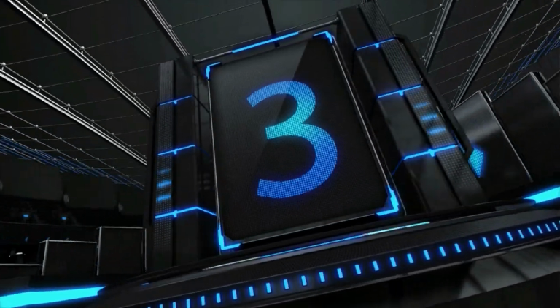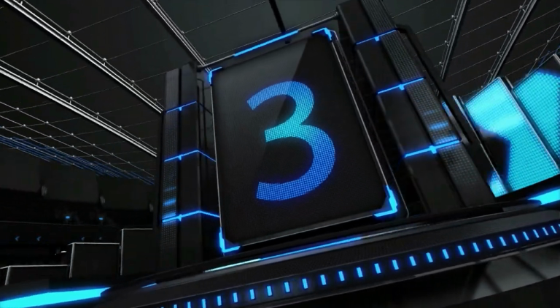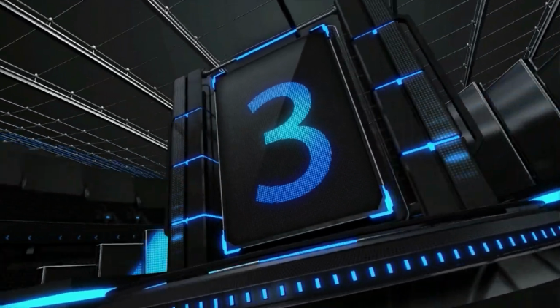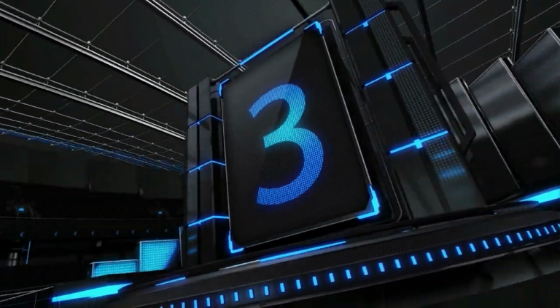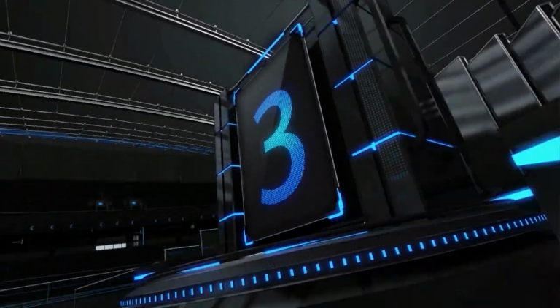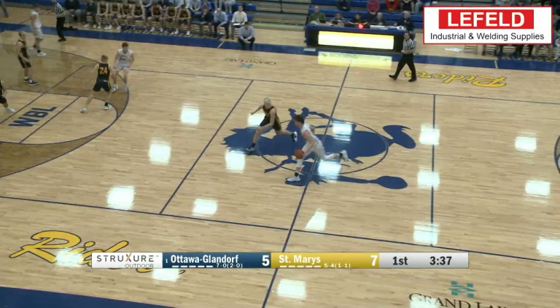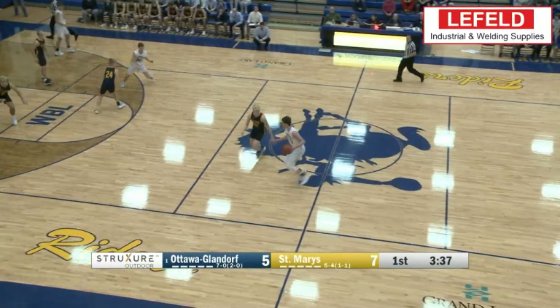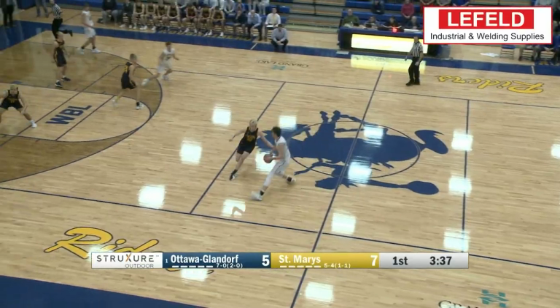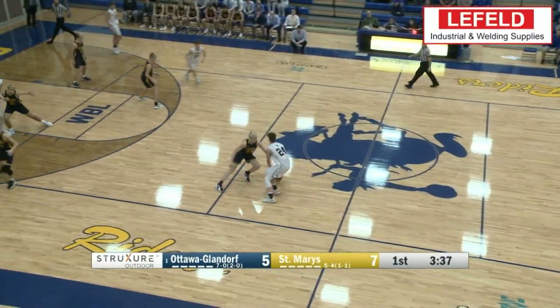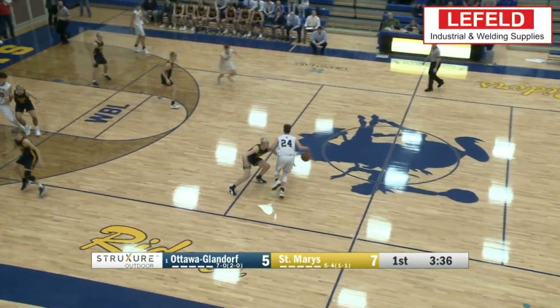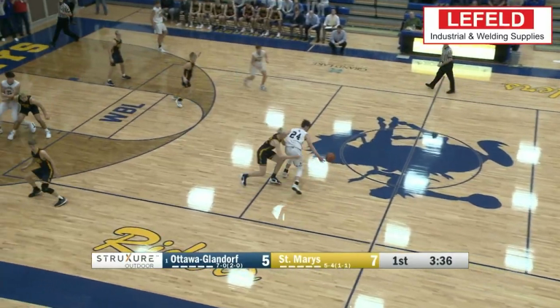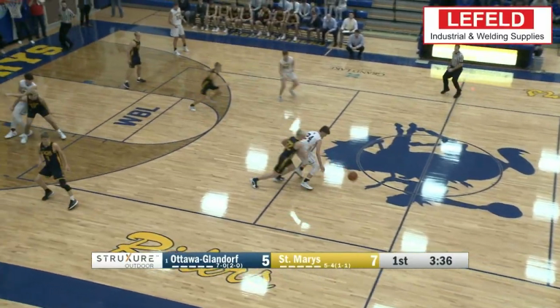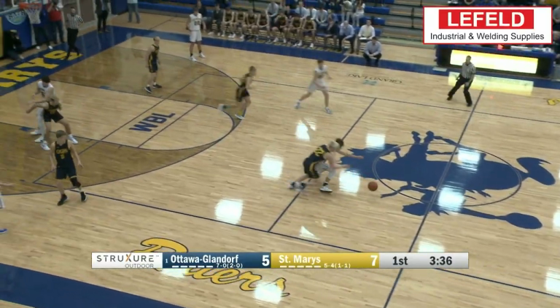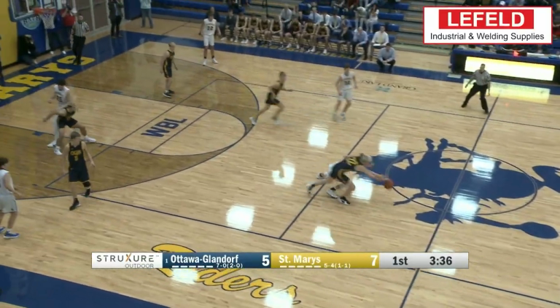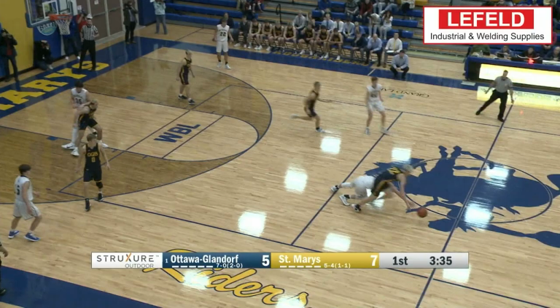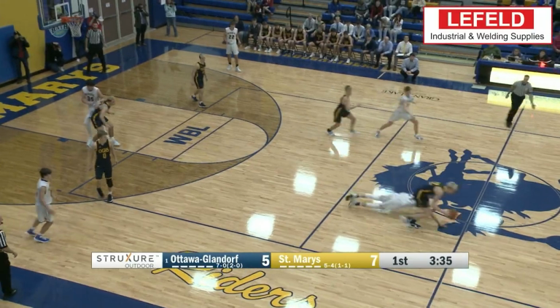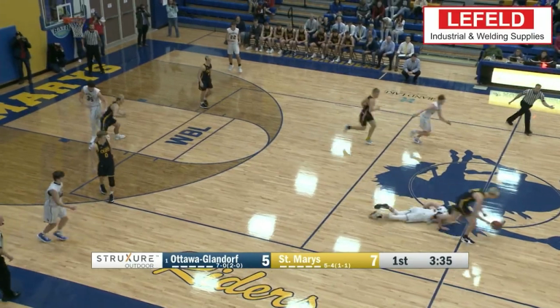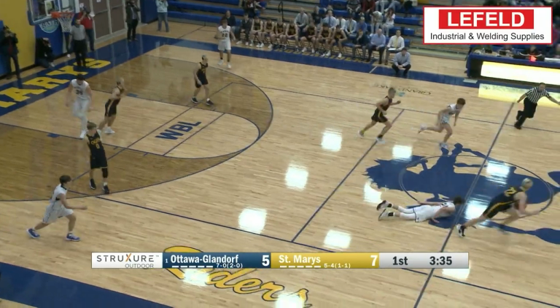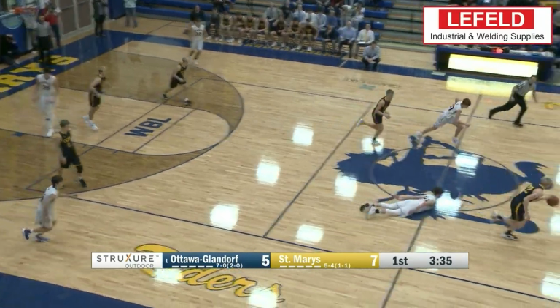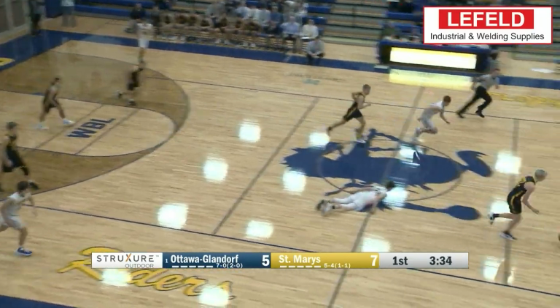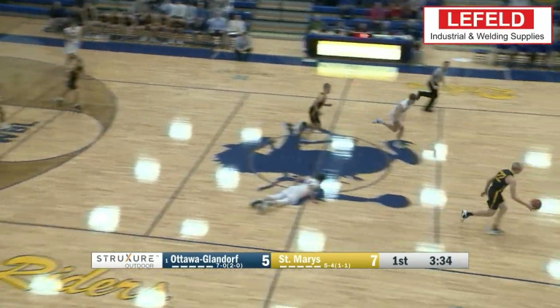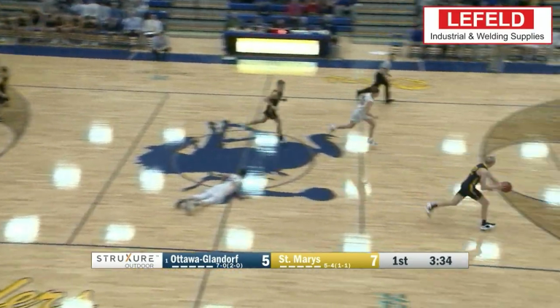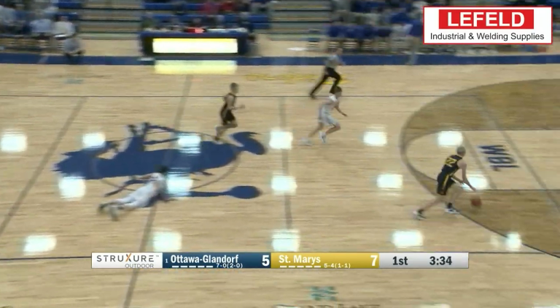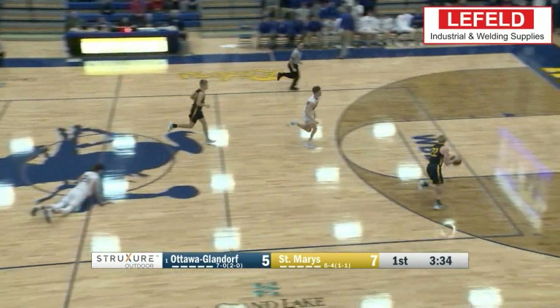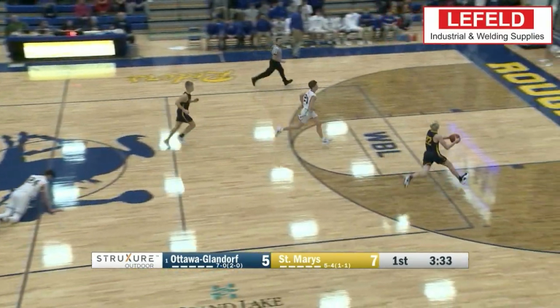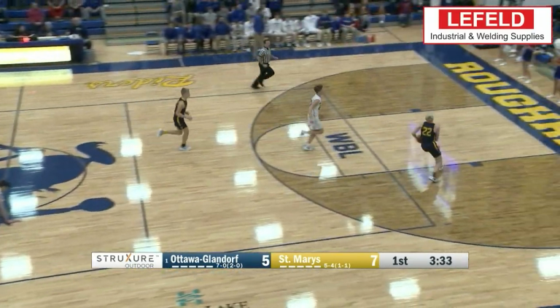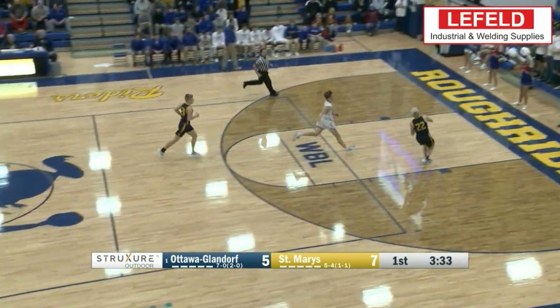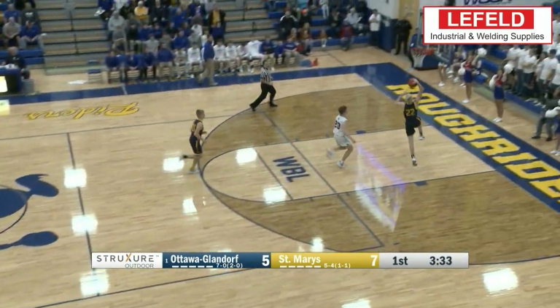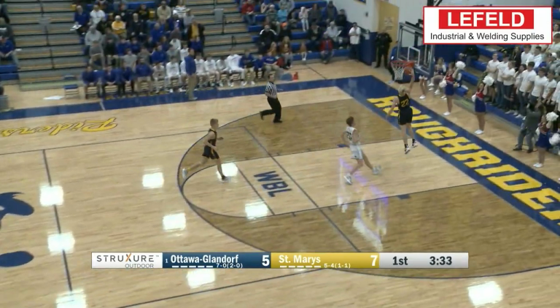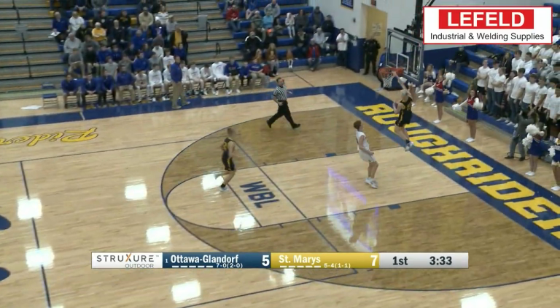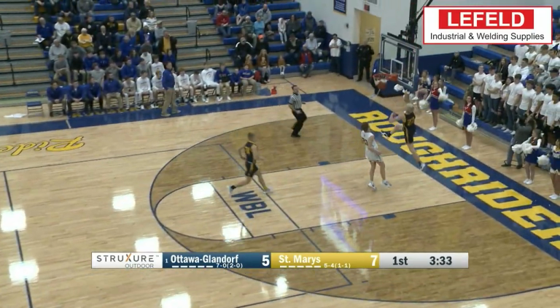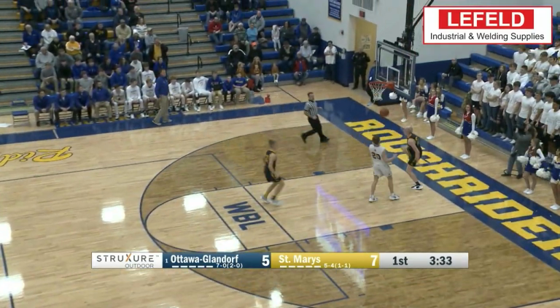Back to St. Marius, as this time it's OG's Colin White getting the steal and he throws it down with one hand.